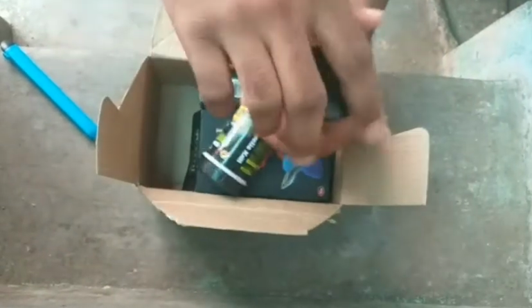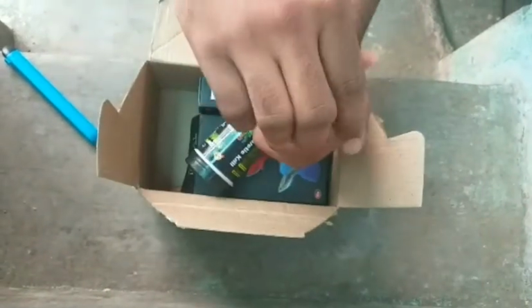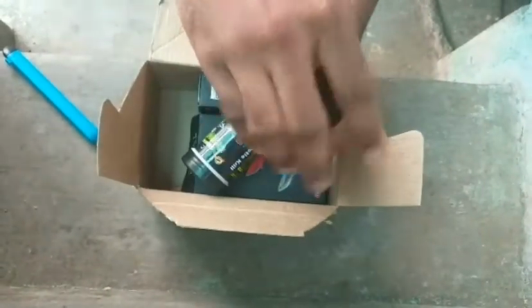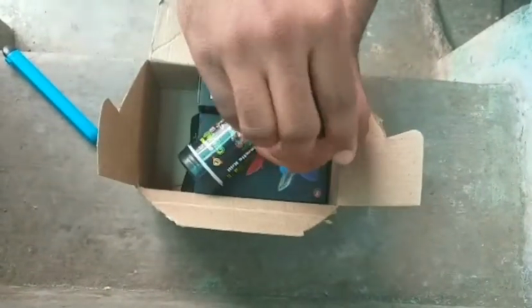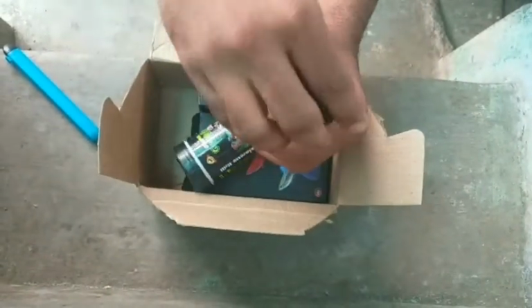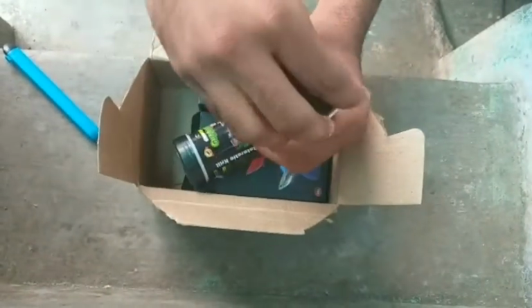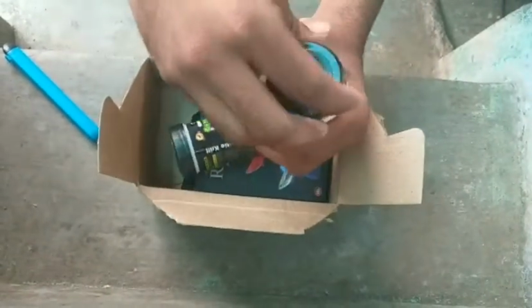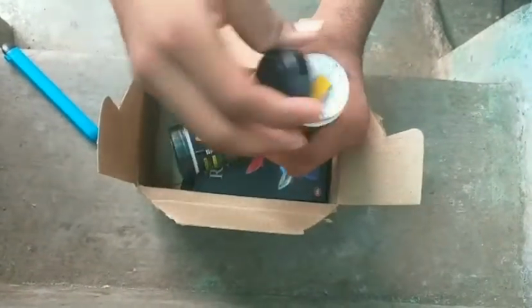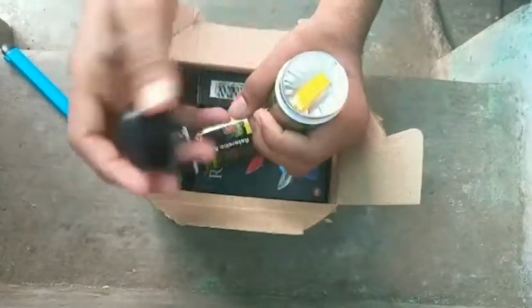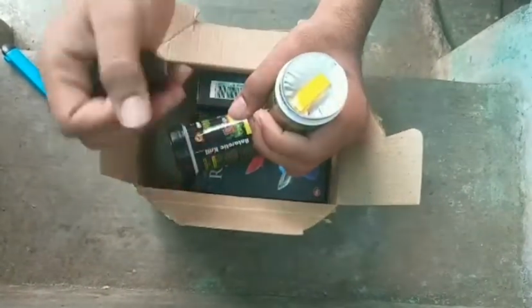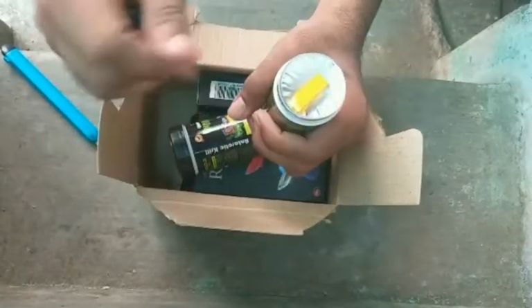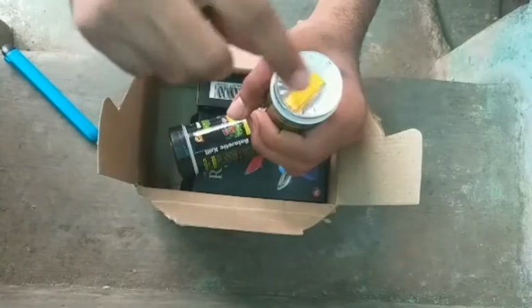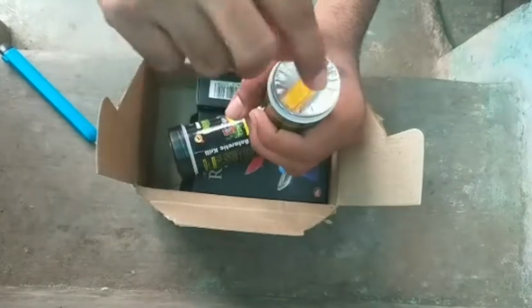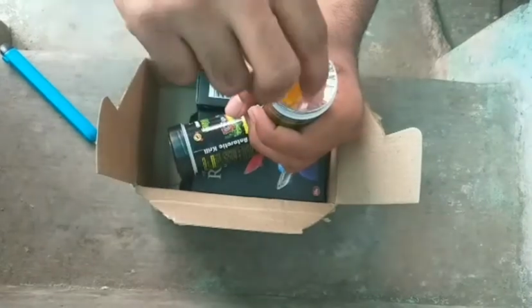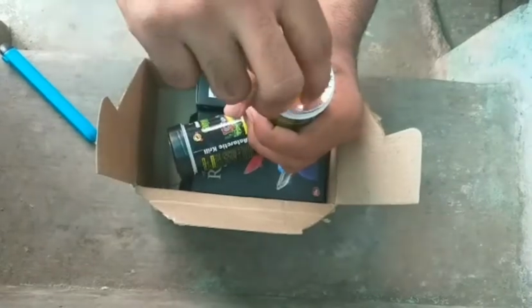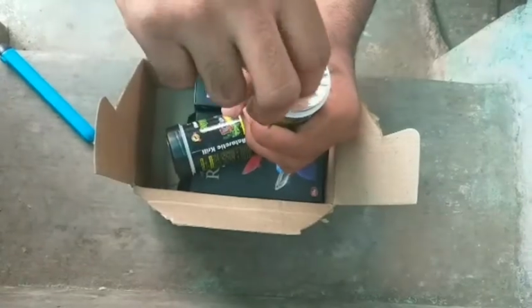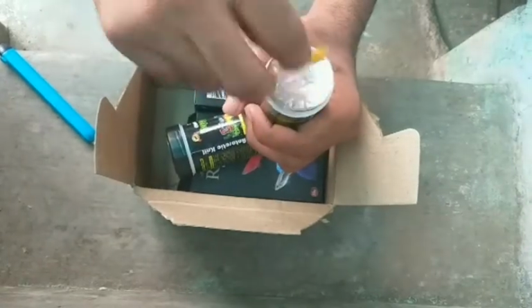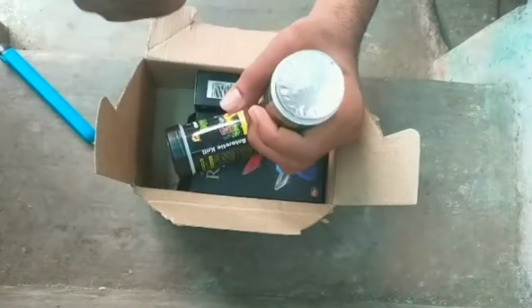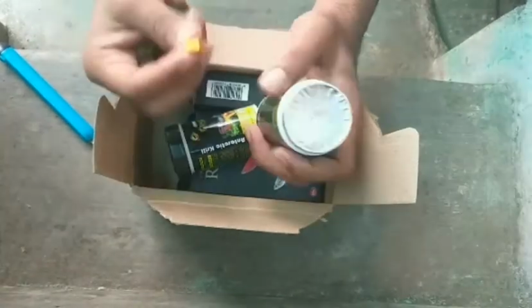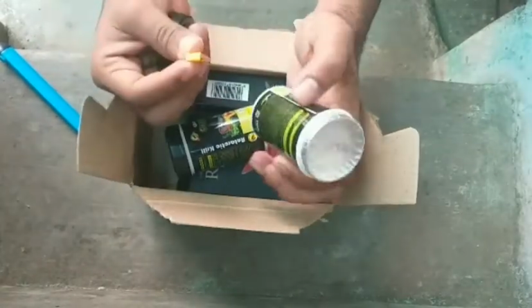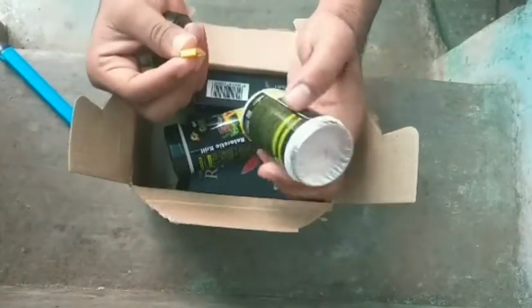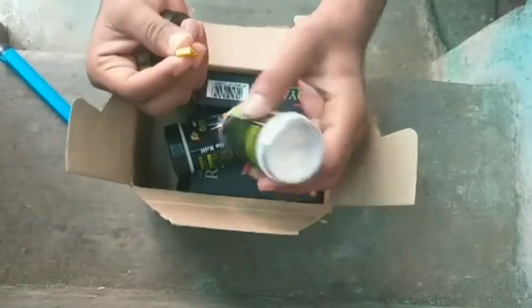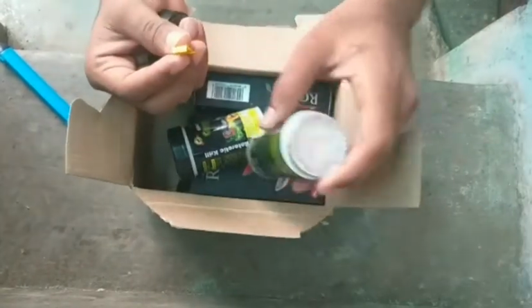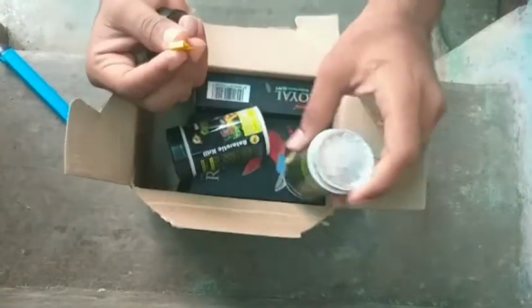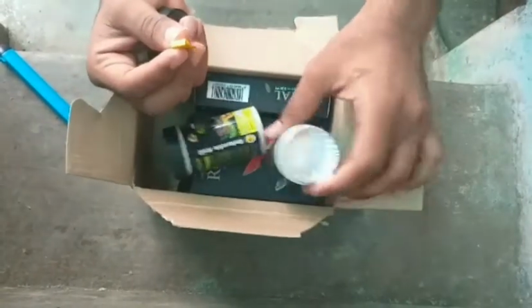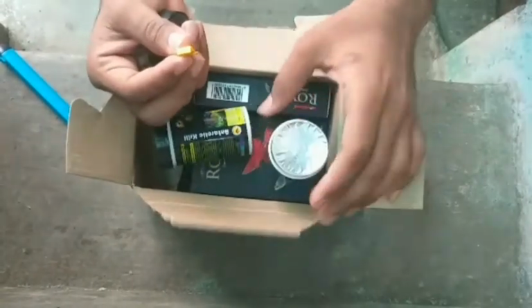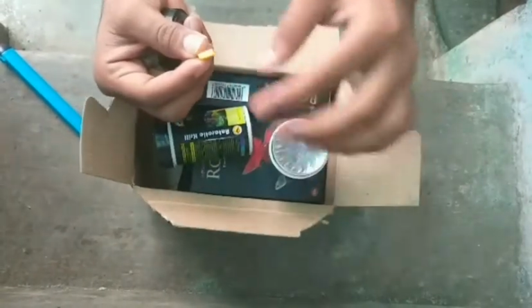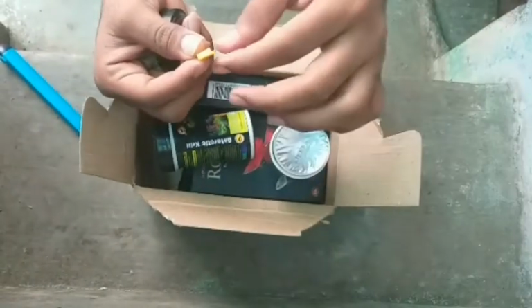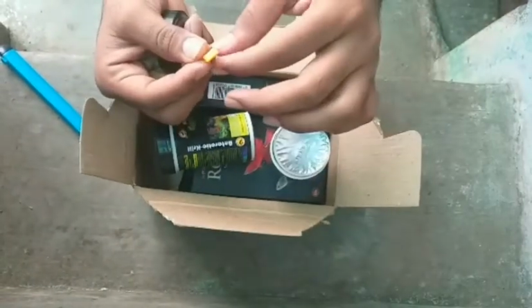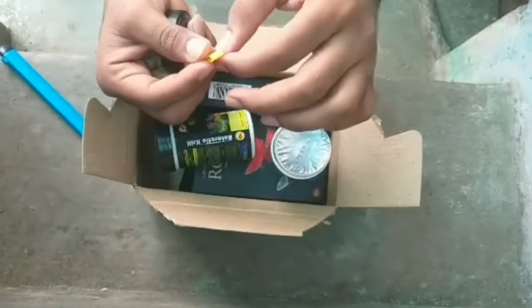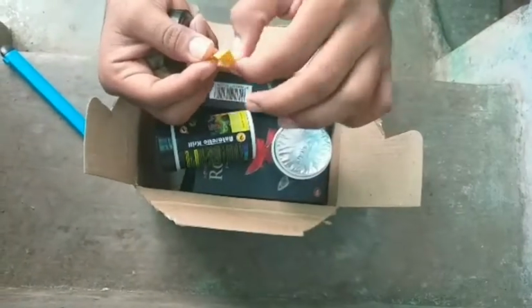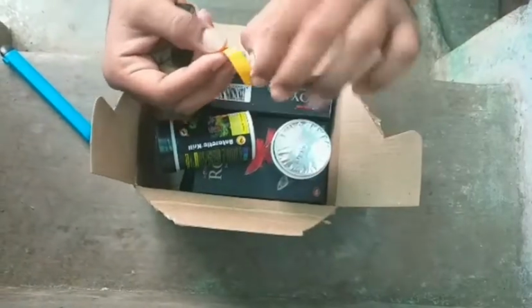This is Guppies Bite. This is 50 grams. This is pH paper.